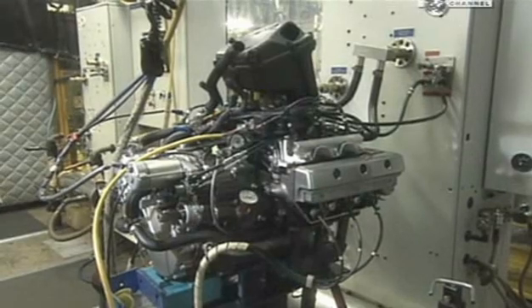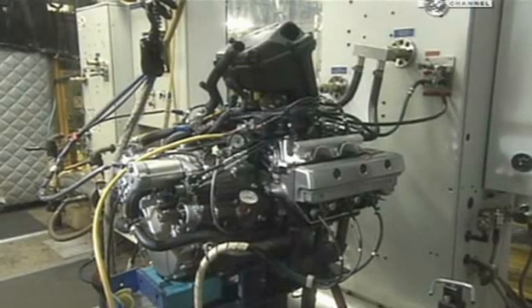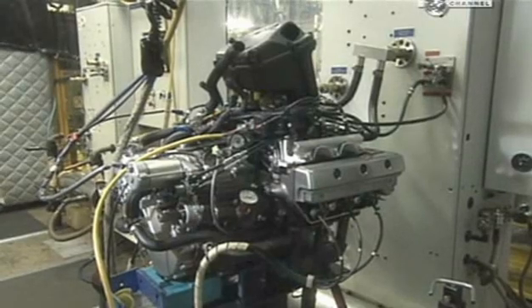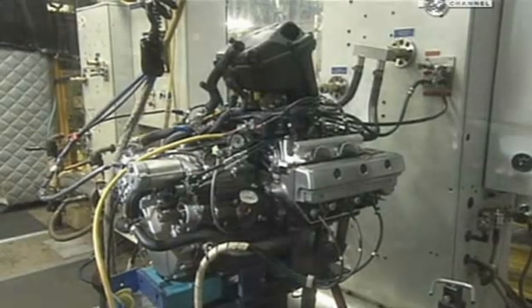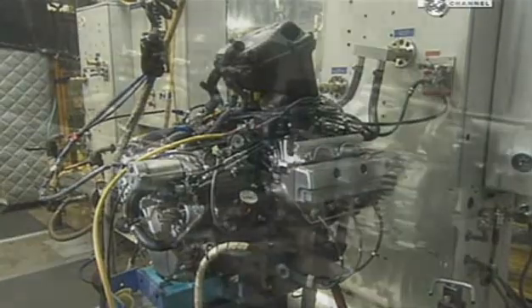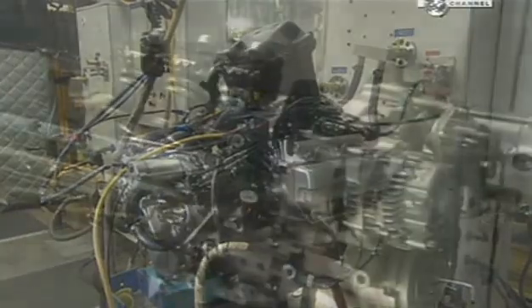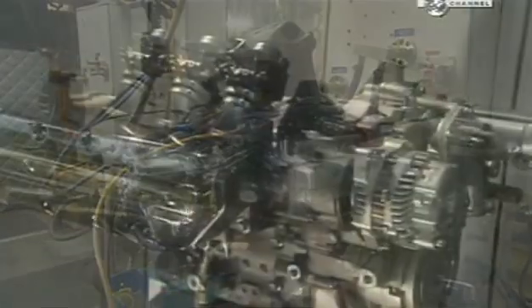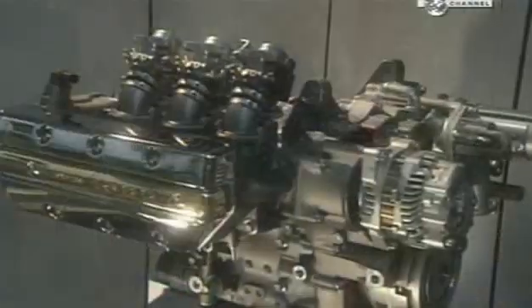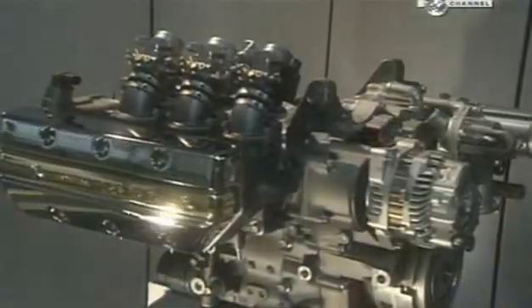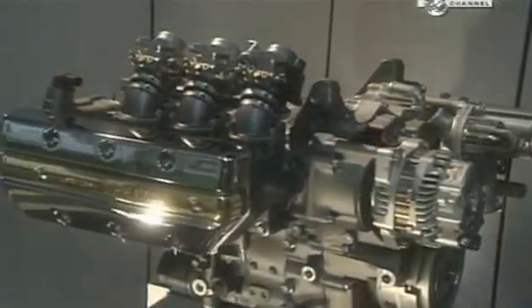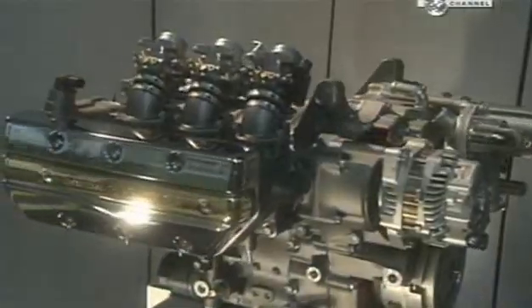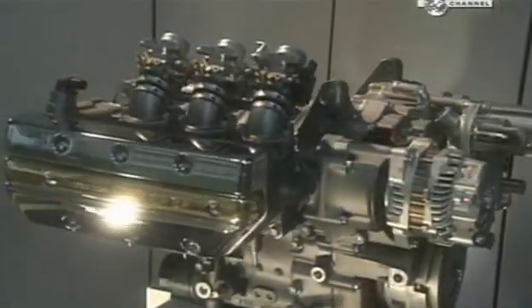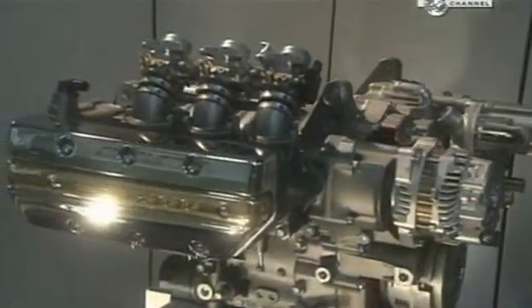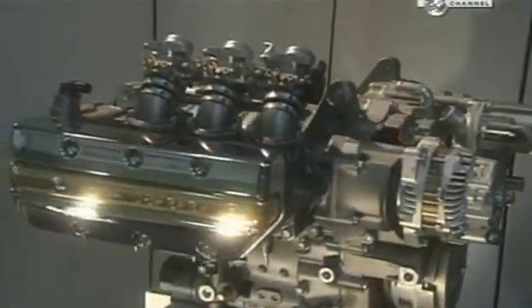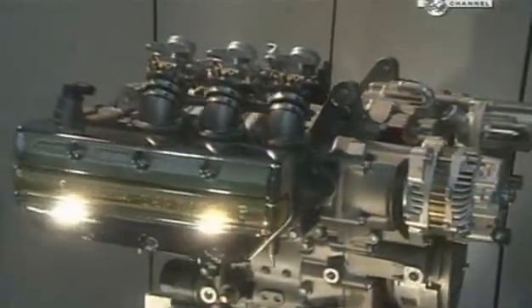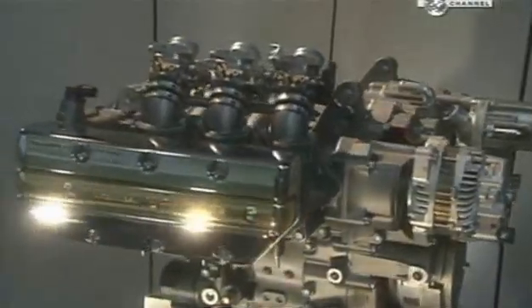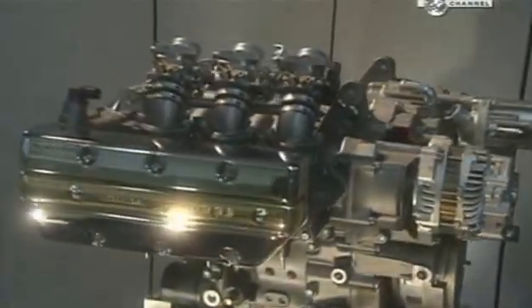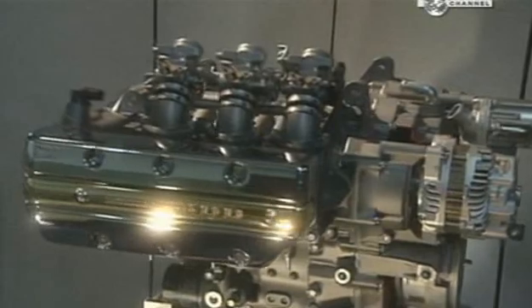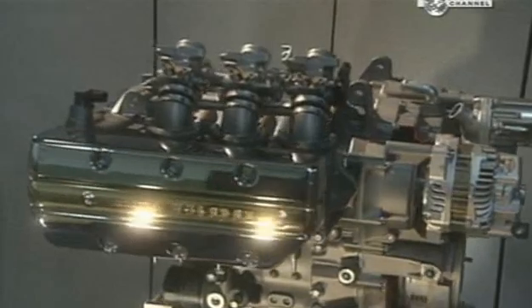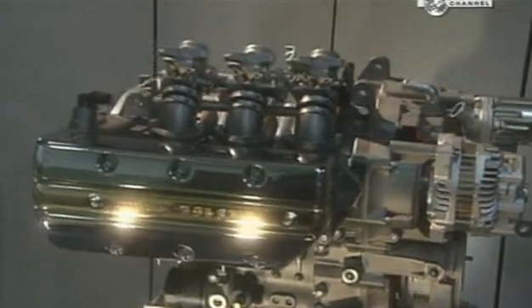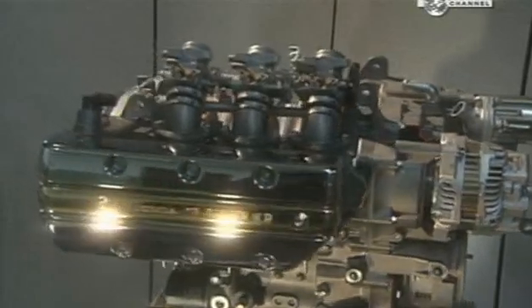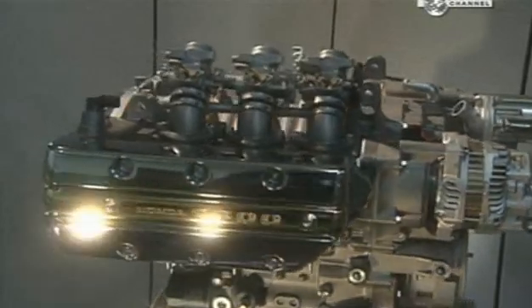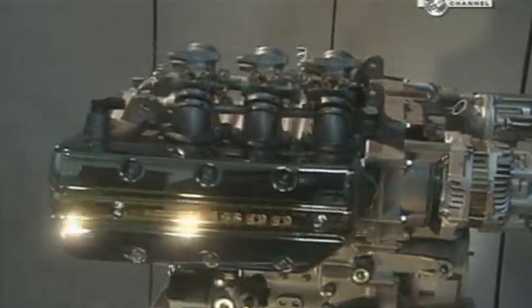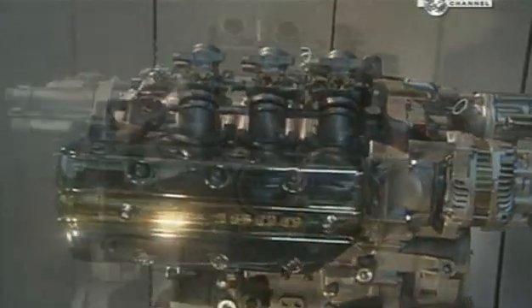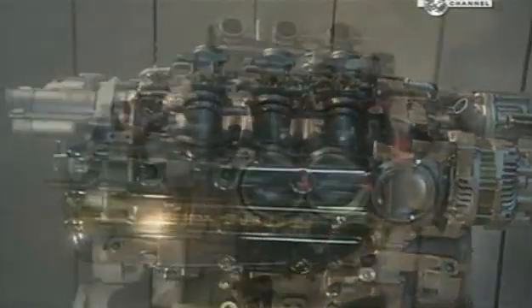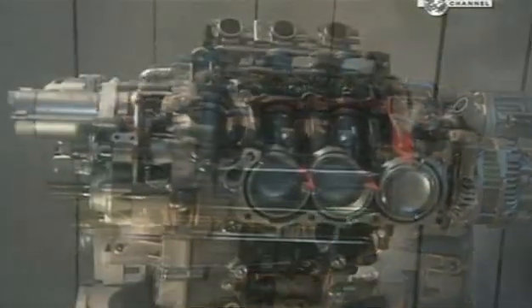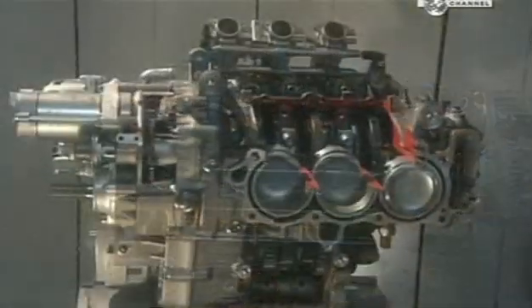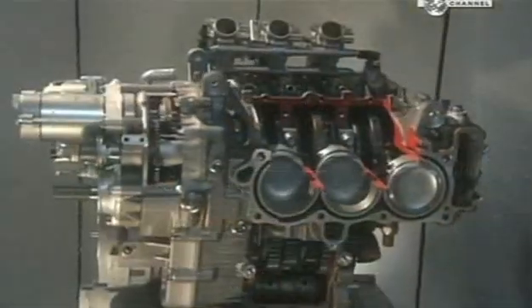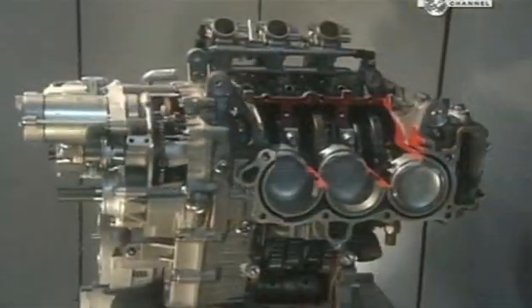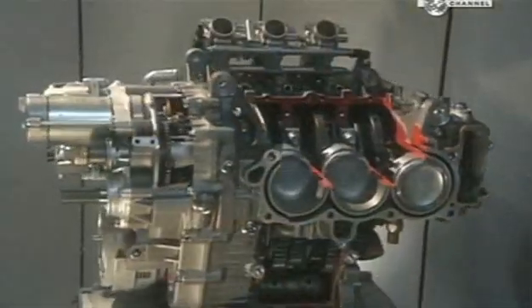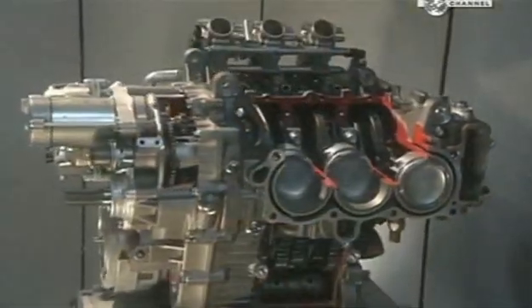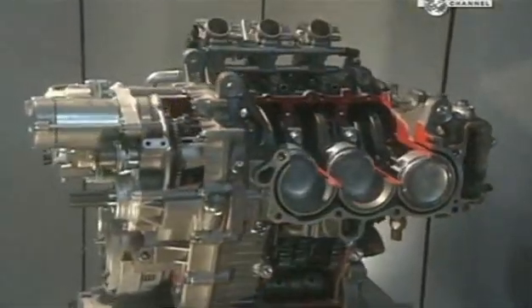A motorbike engine isn't only about function — it also has to look good, because it won't be totally hidden under a bonnet.